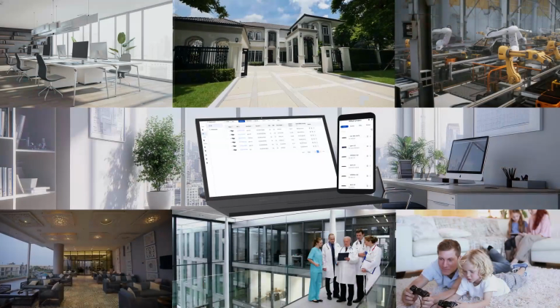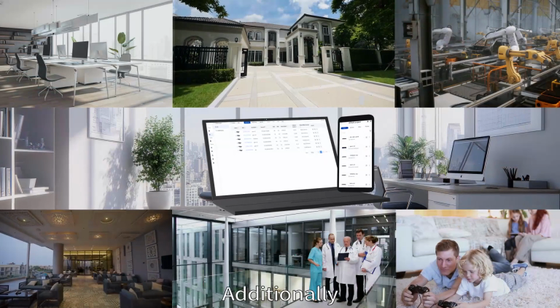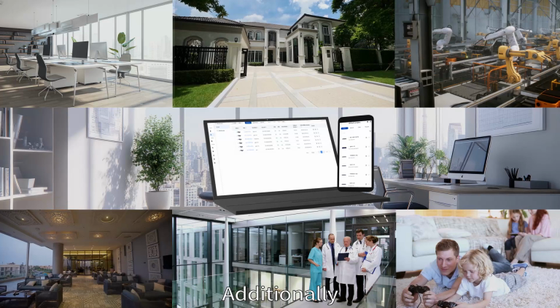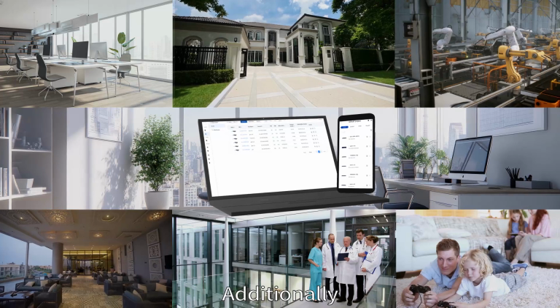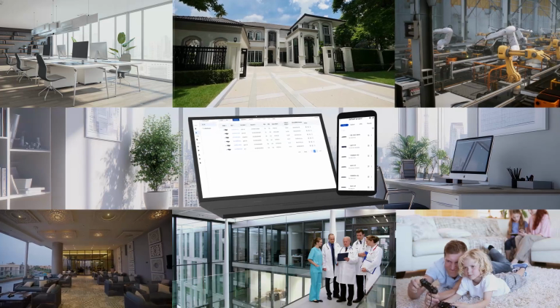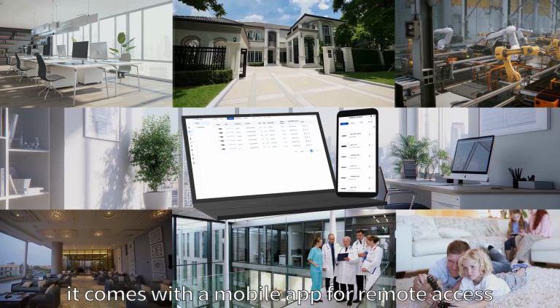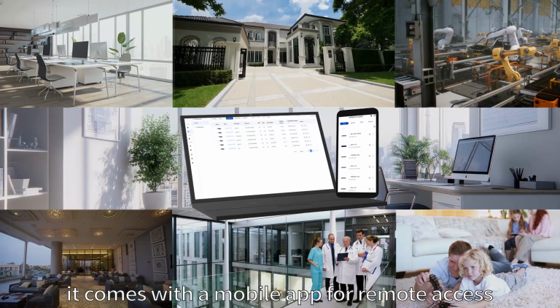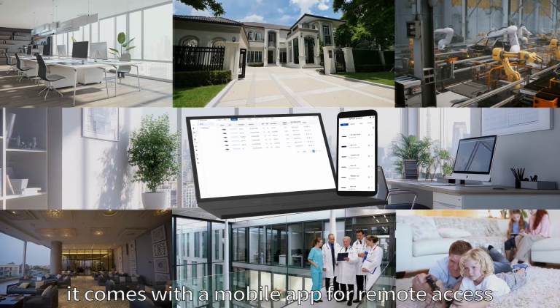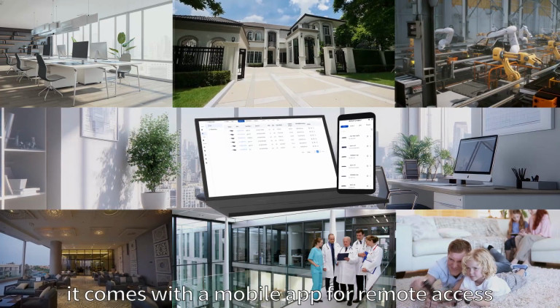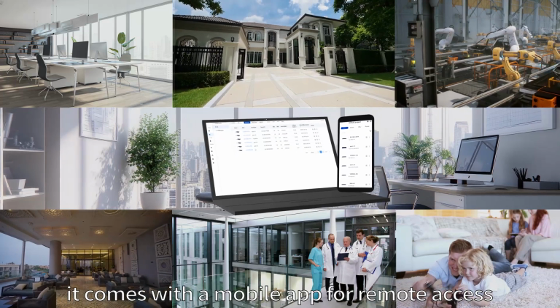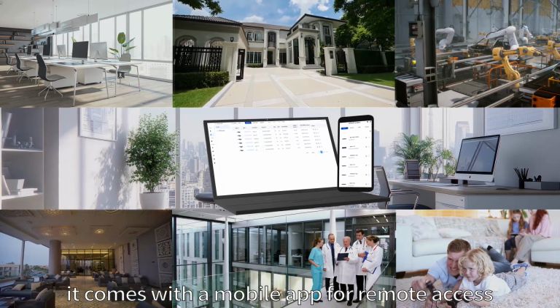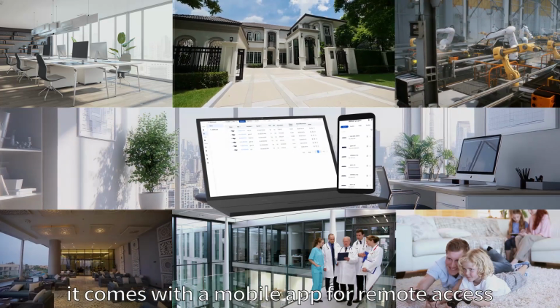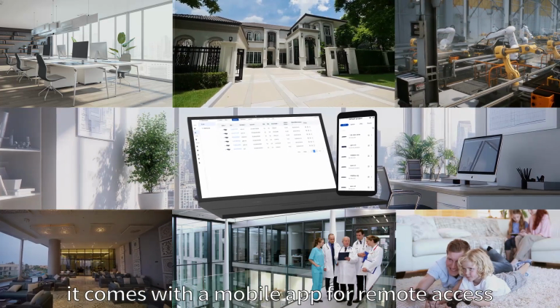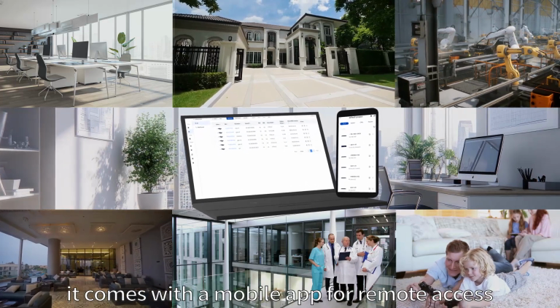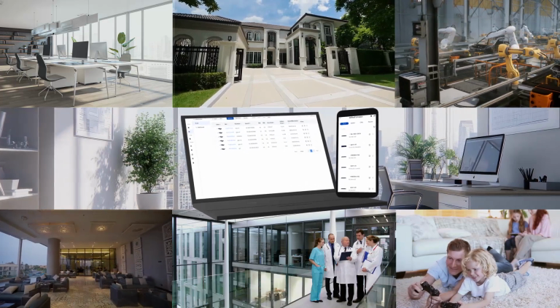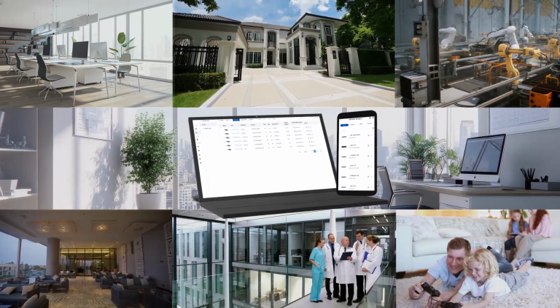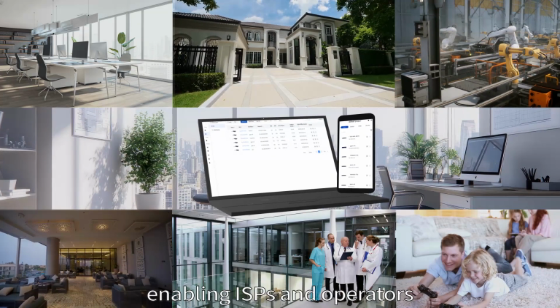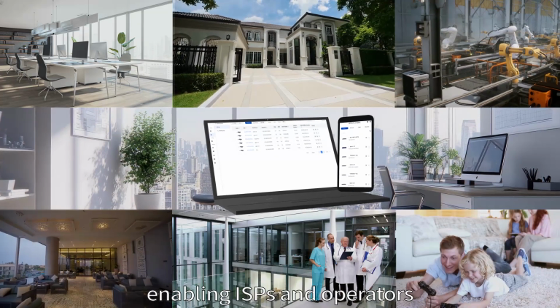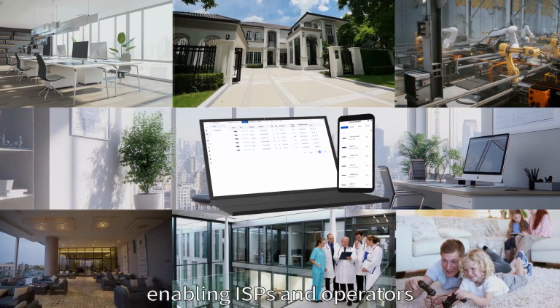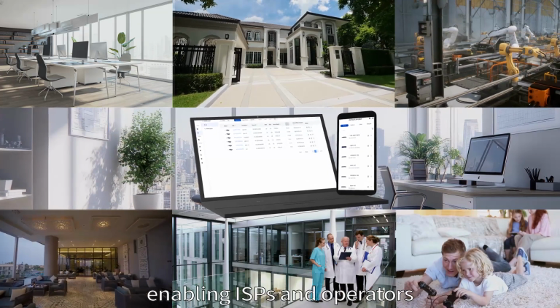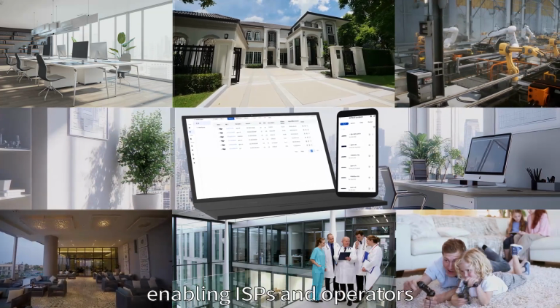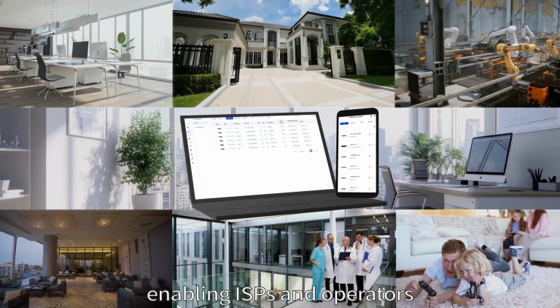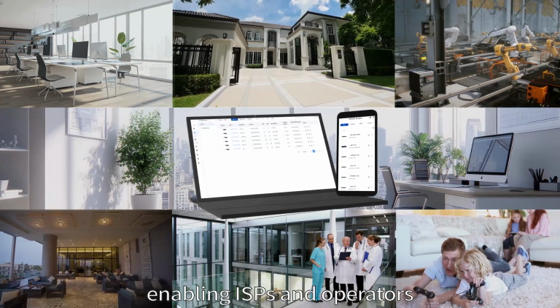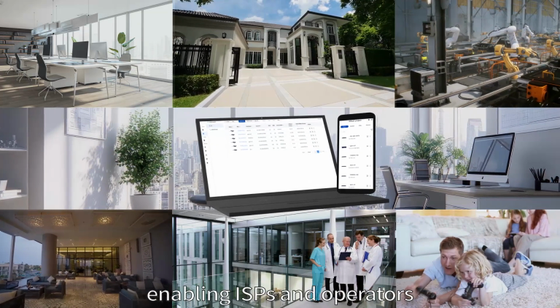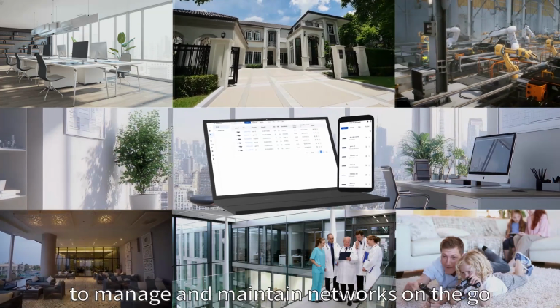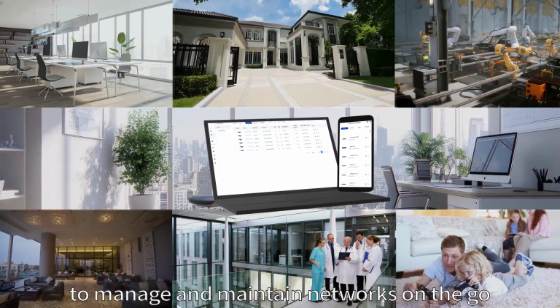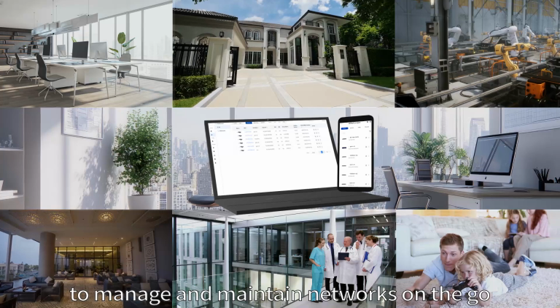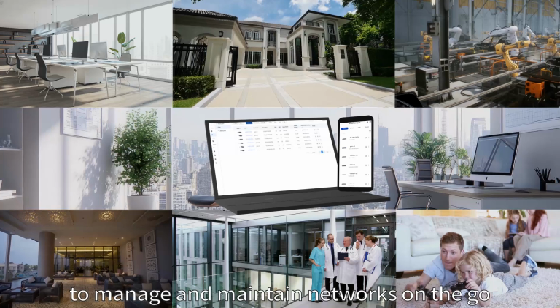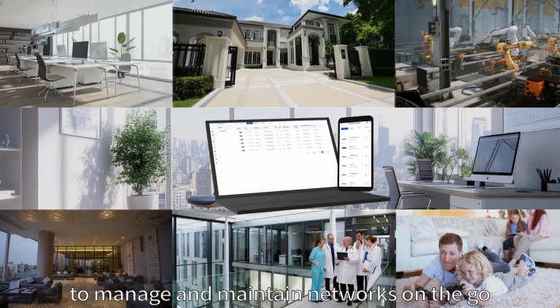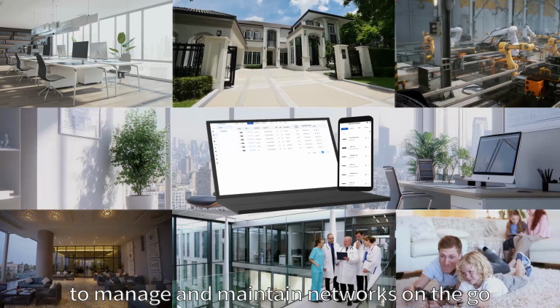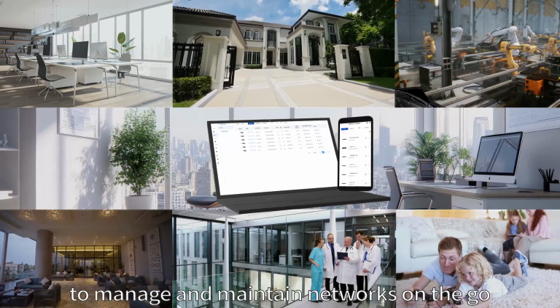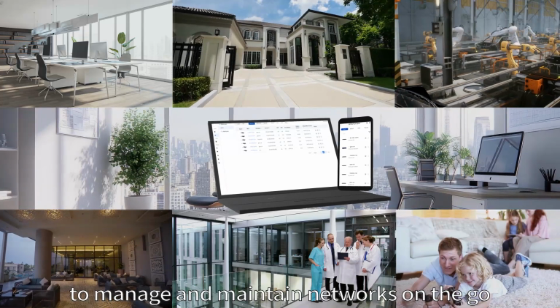Additionally, it comes with a mobile app for remote access, enabling ISPs and operators to manage and maintain networks on the go.